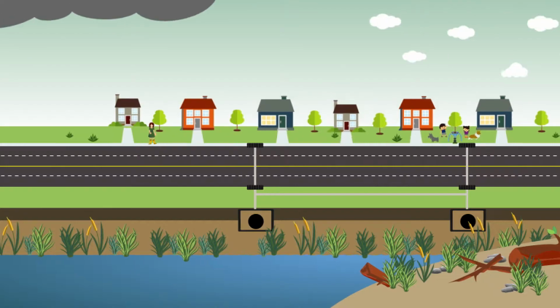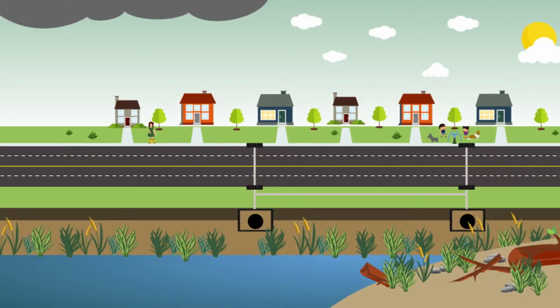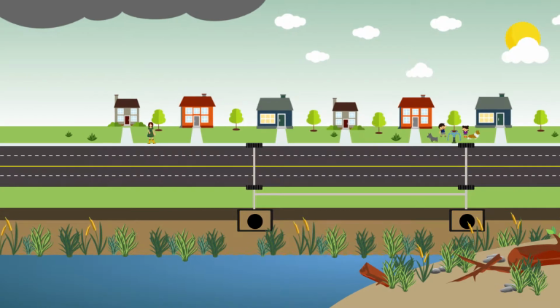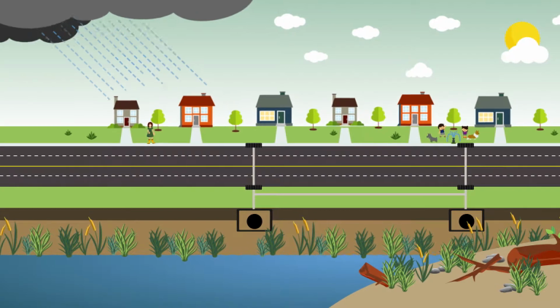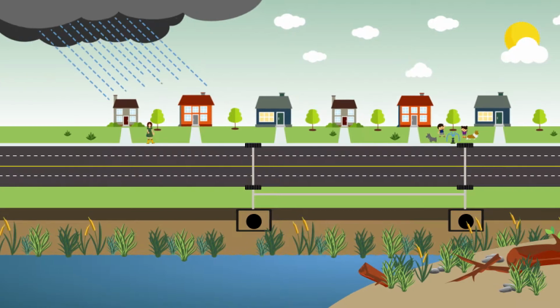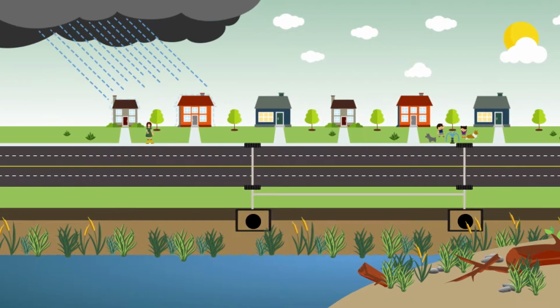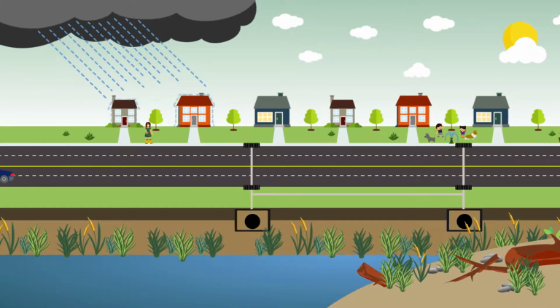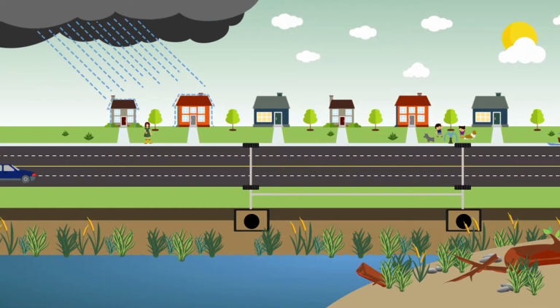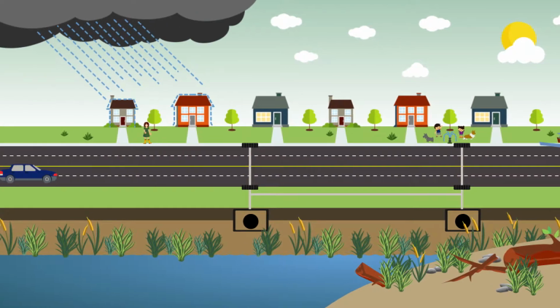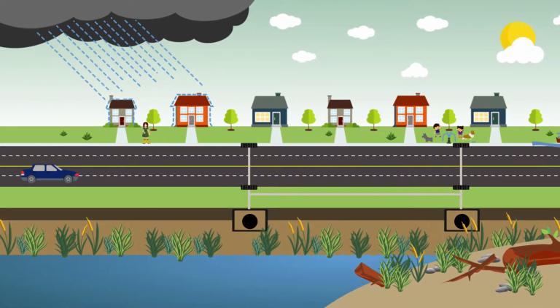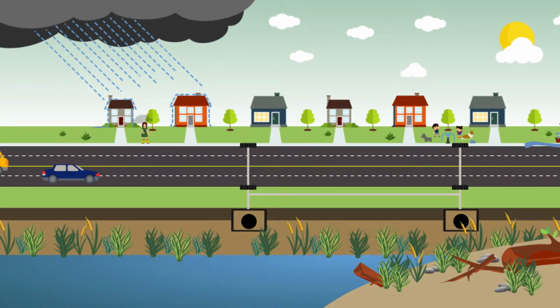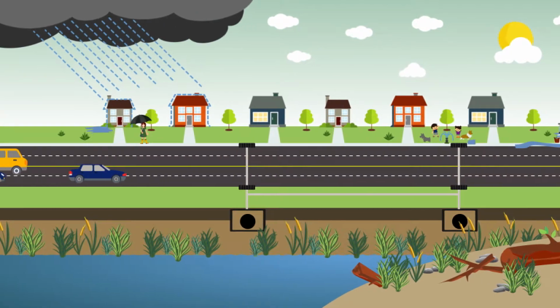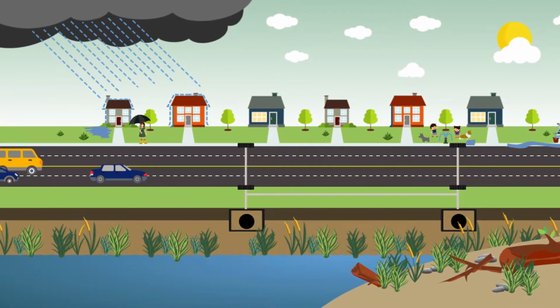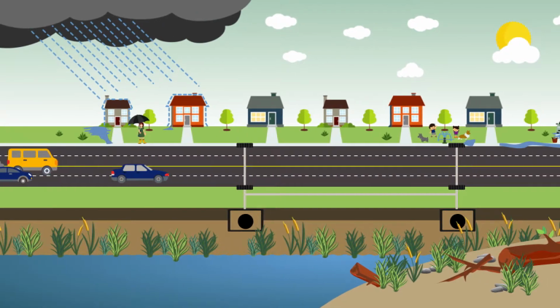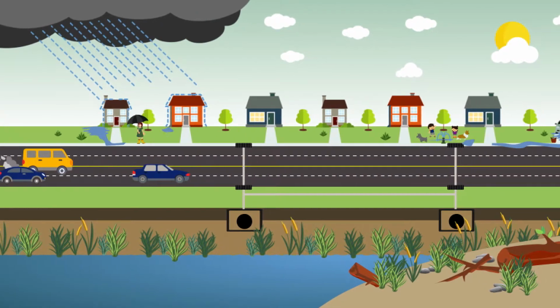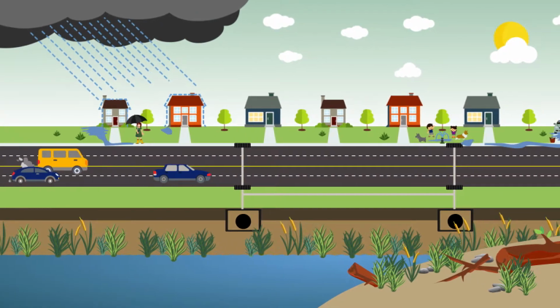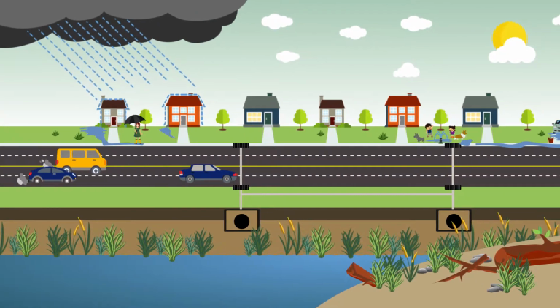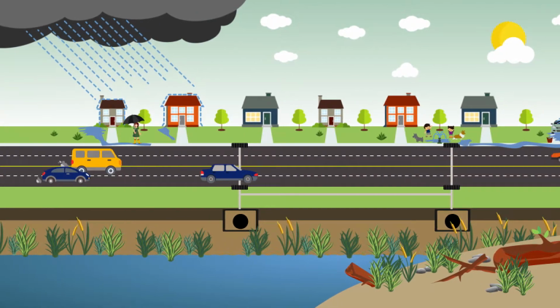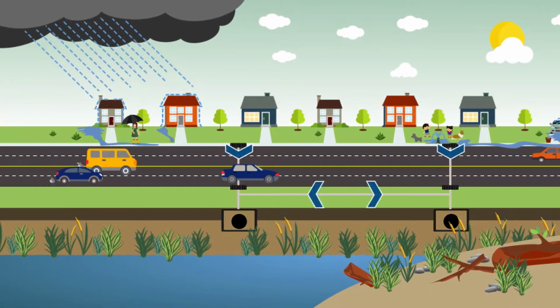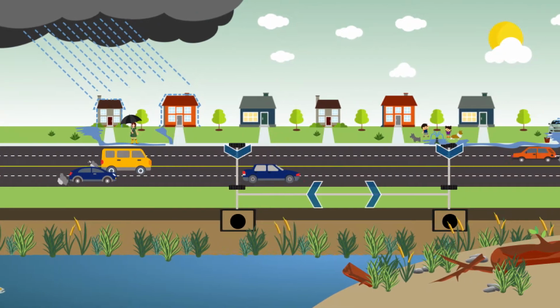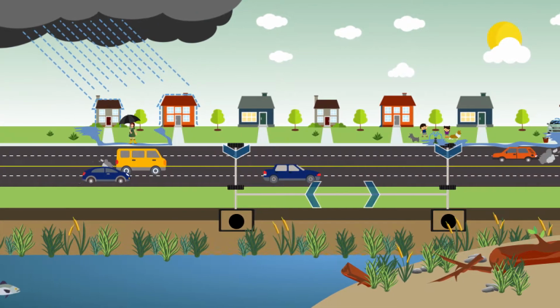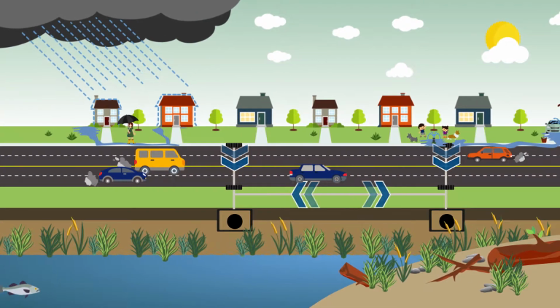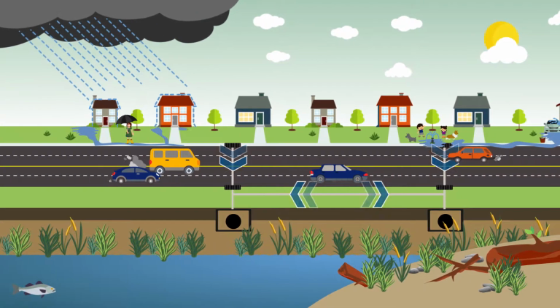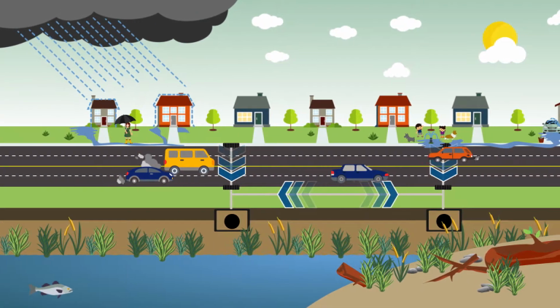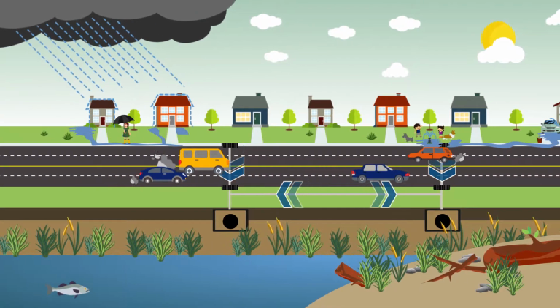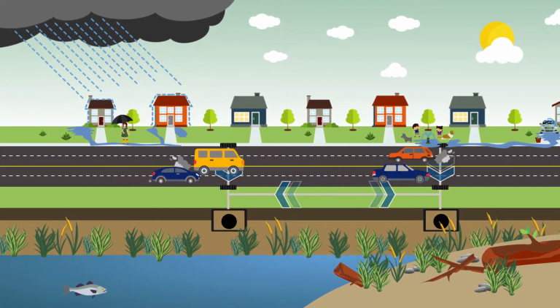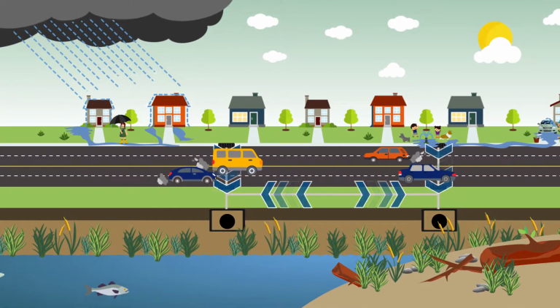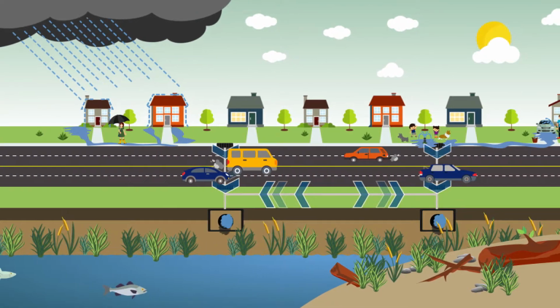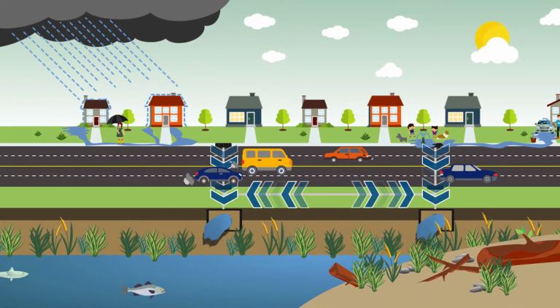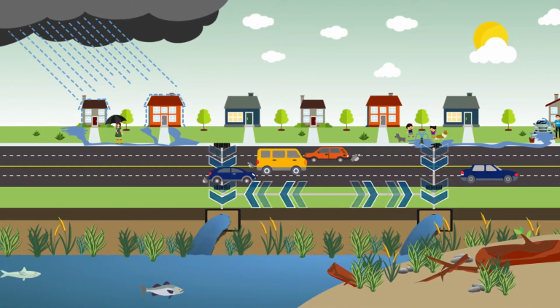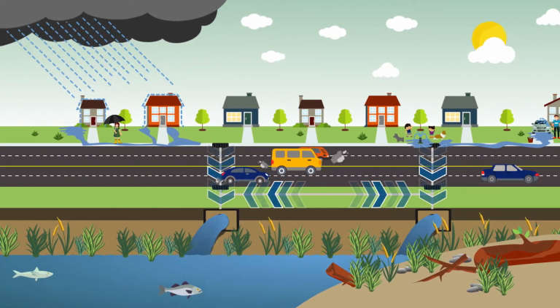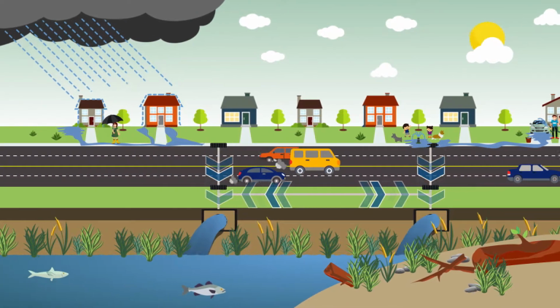Stormwater runoff, pollution, and erosion all contribute to the need for stream restoration.